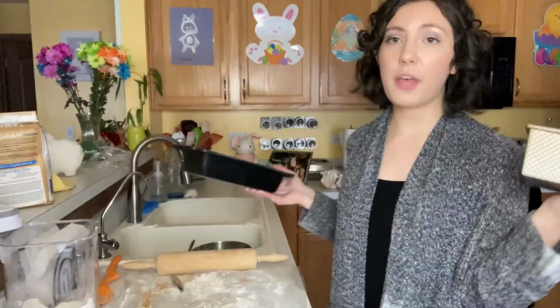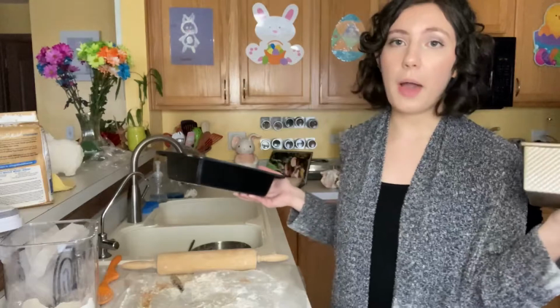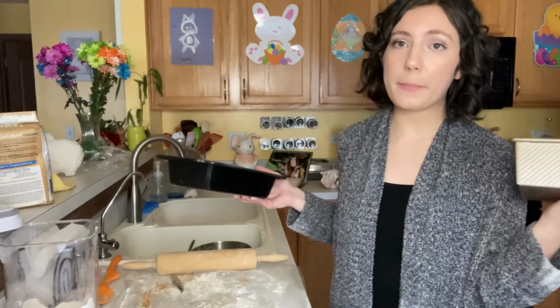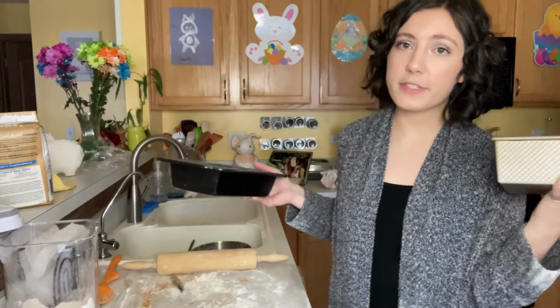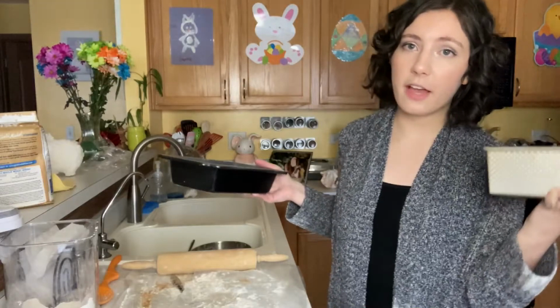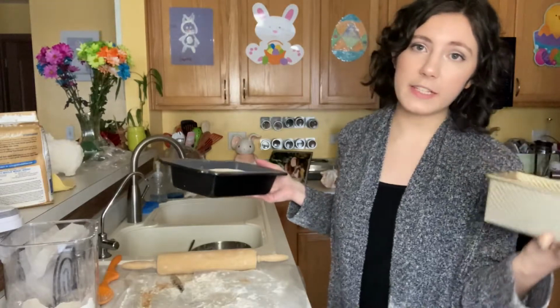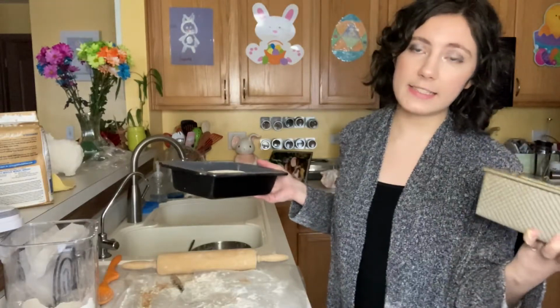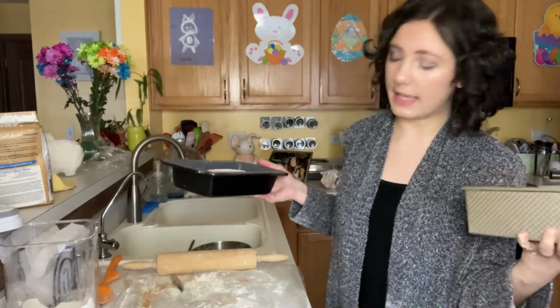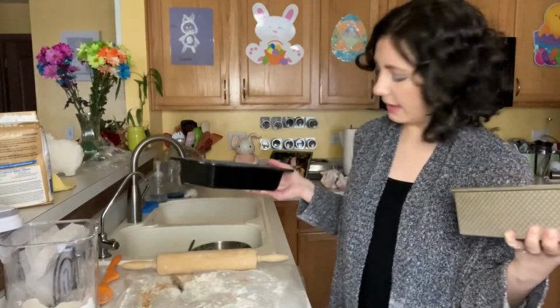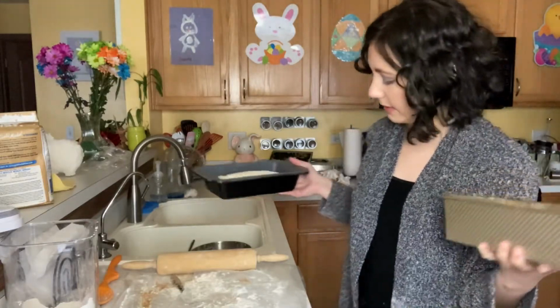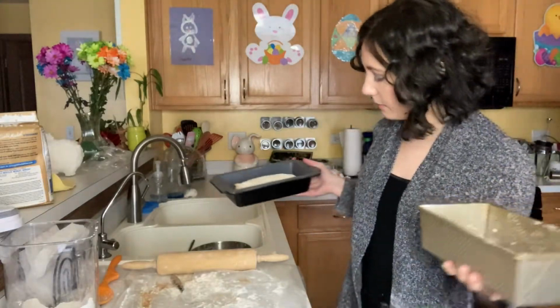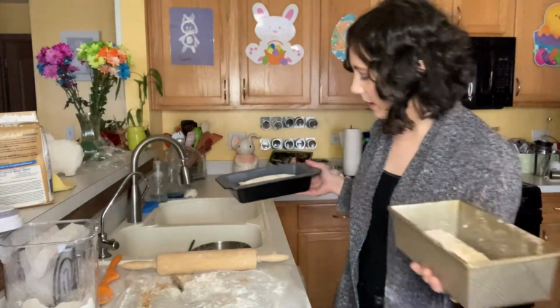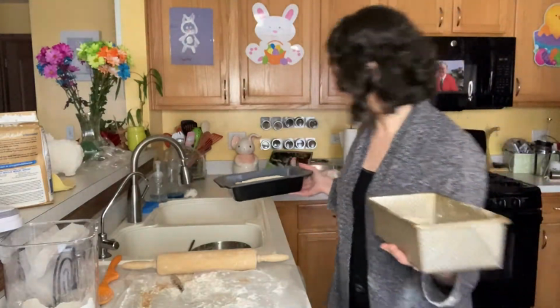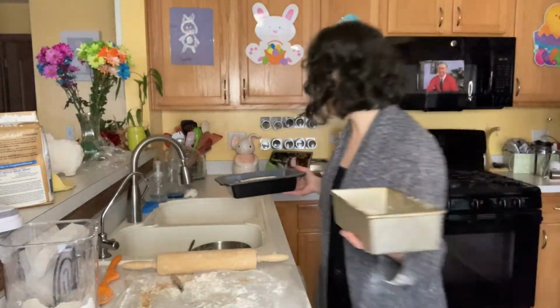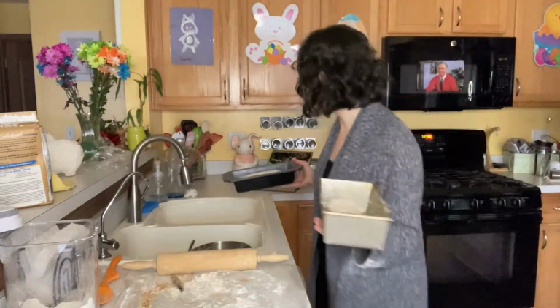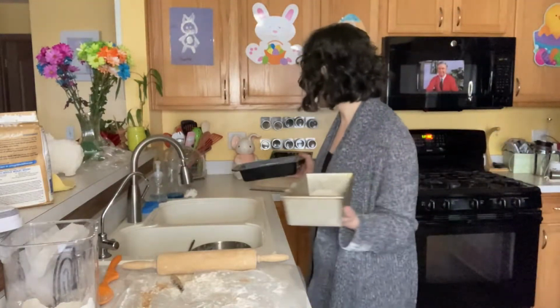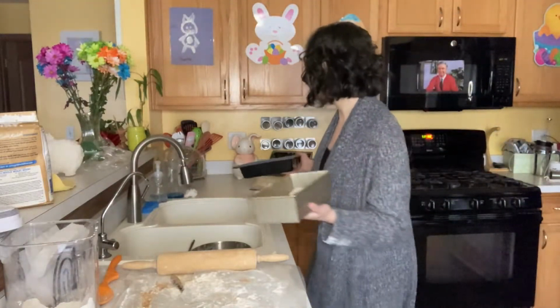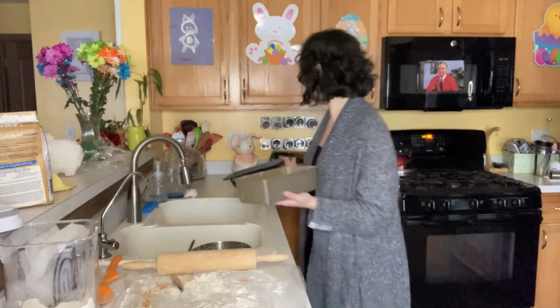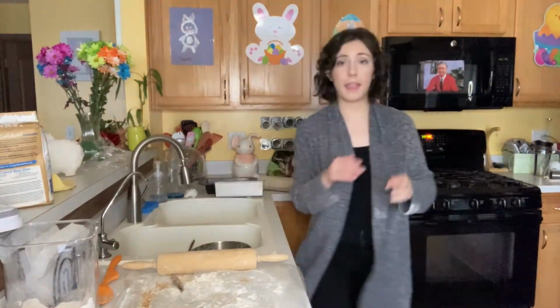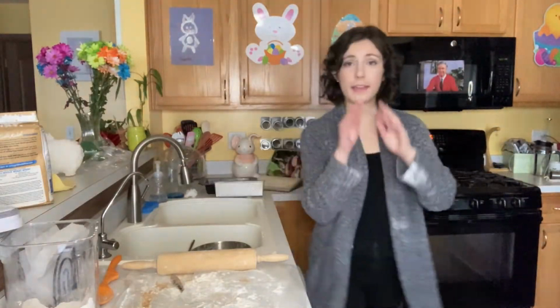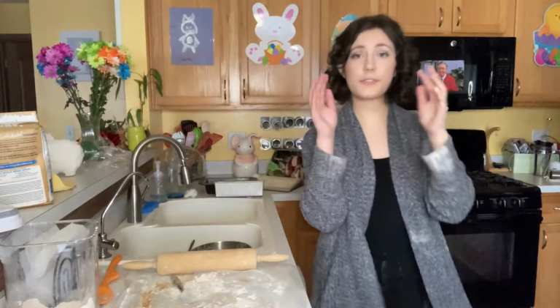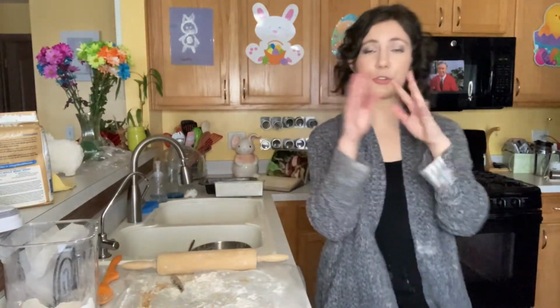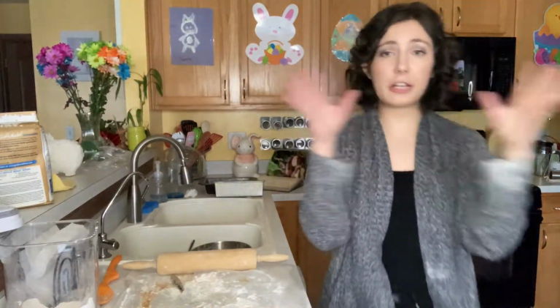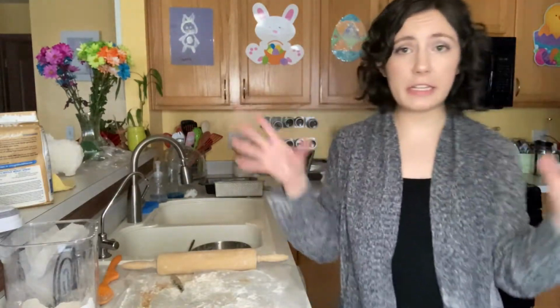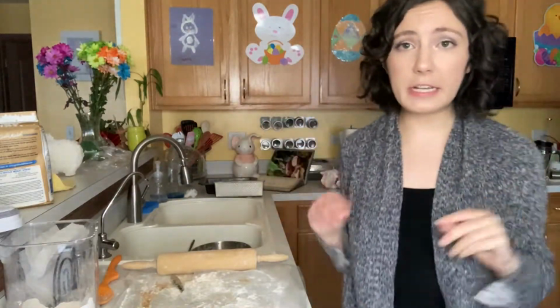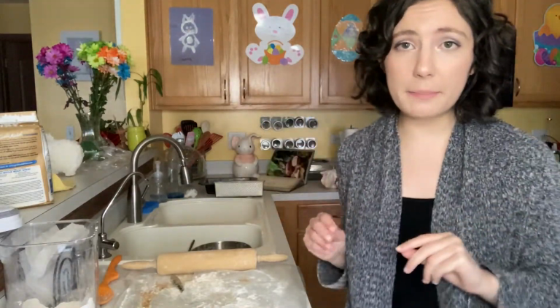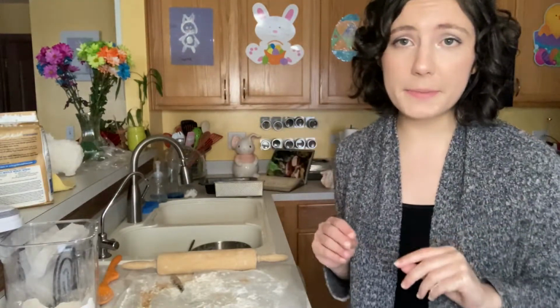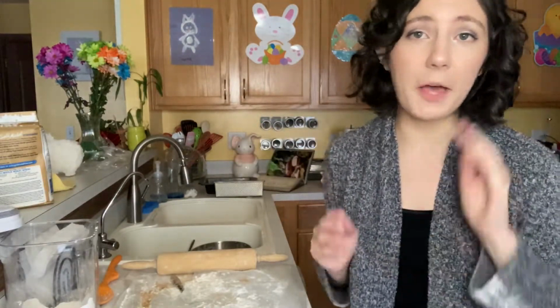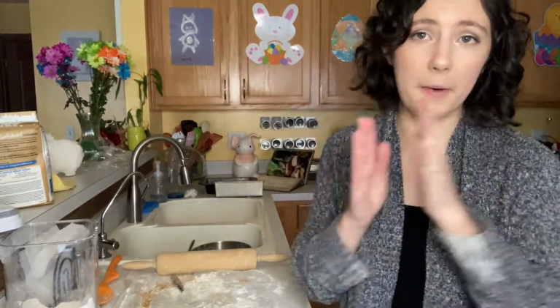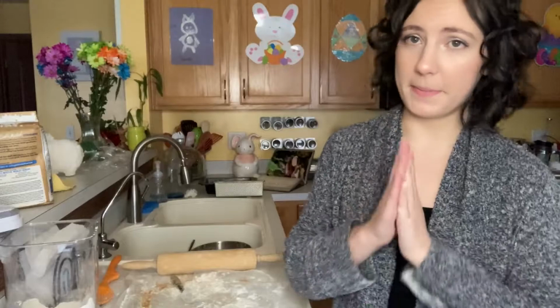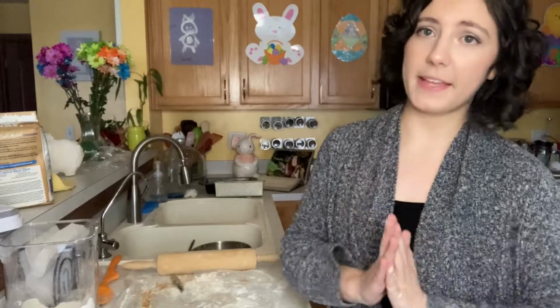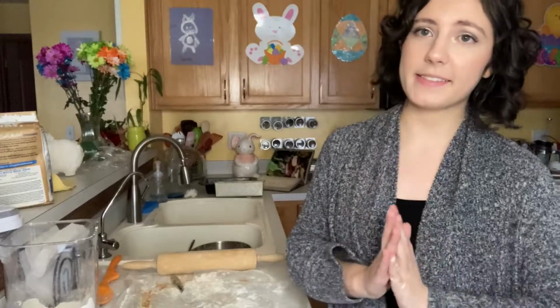I'm supposed to cover these and let them rise in a warm place for an hour and a half to two hours, or until the middle is an inch over the pan. I don't really see that even possibly happening. My goal is just to maybe get it to the top of the pan, or at least most of the way there. As long as it tastes good, it's okay if it's really small. So I'm going to cover these and let them rise in a warm place, and clean up all my mess. I'll see you guys shortly.